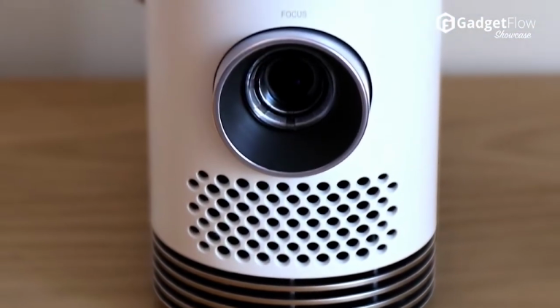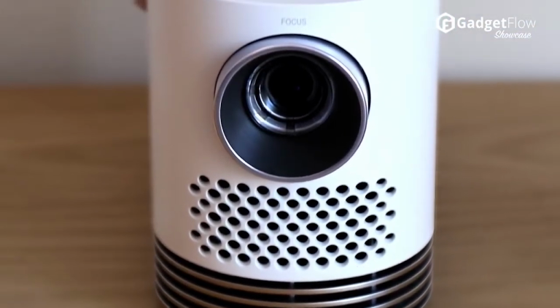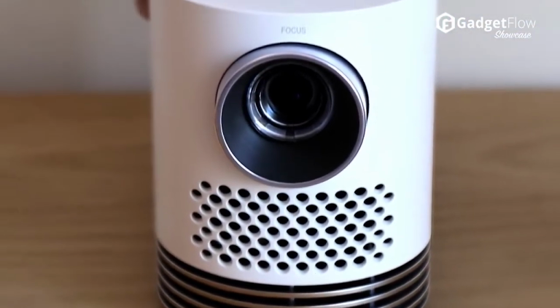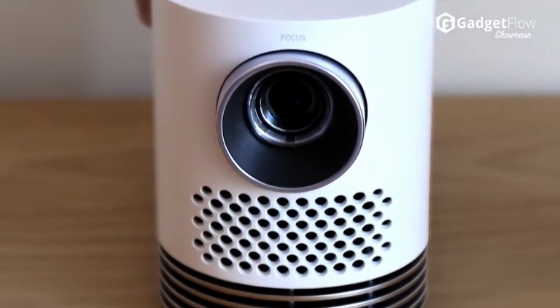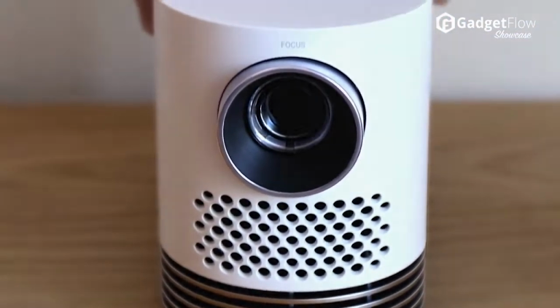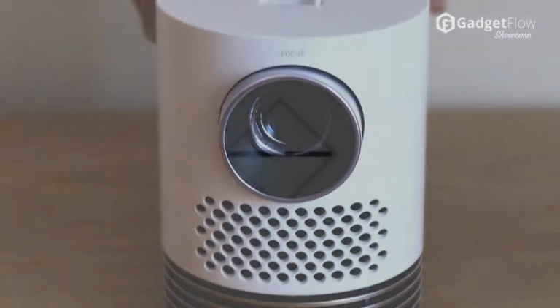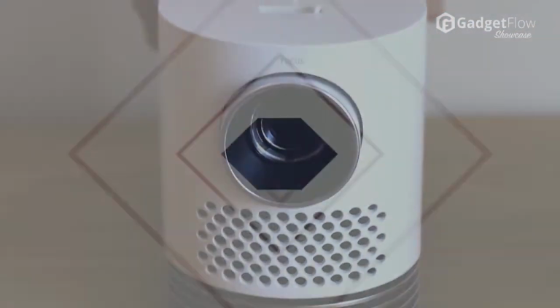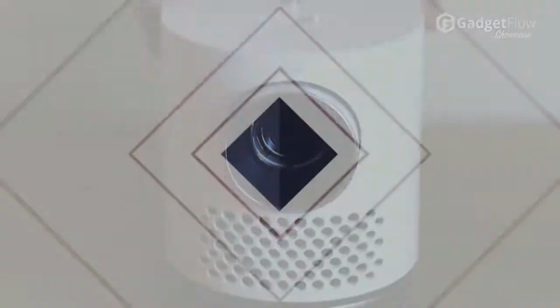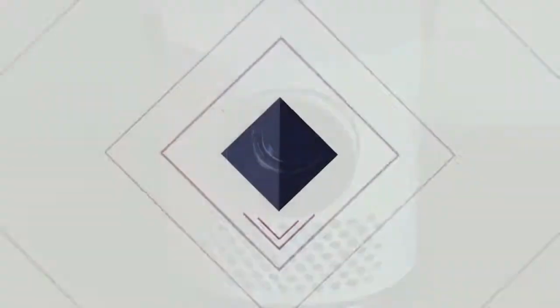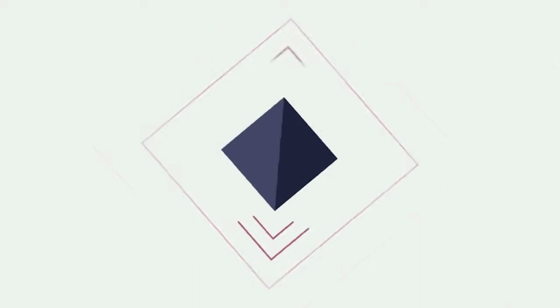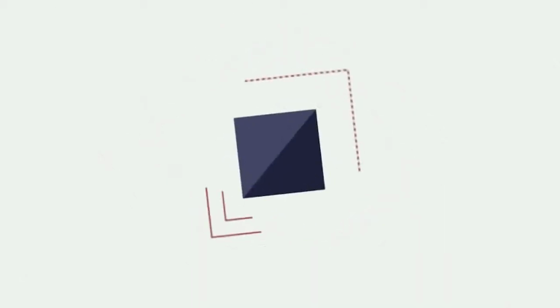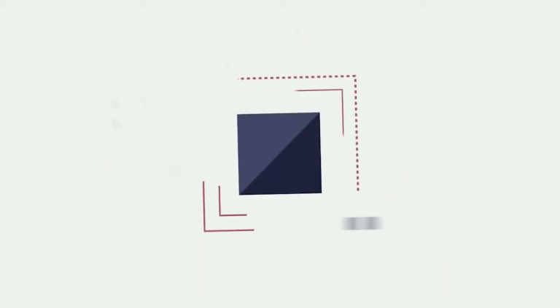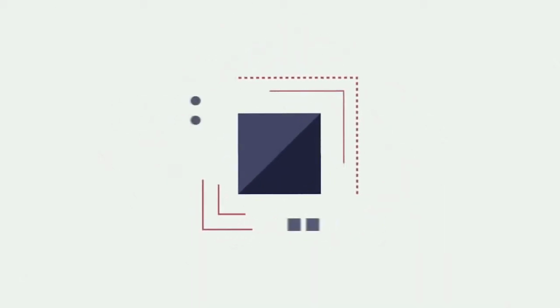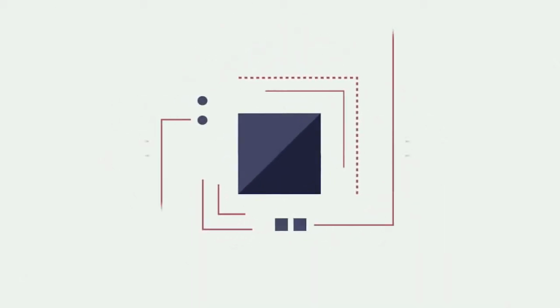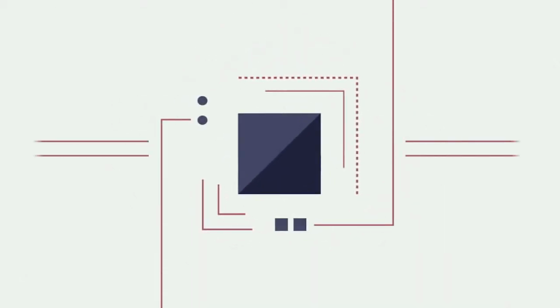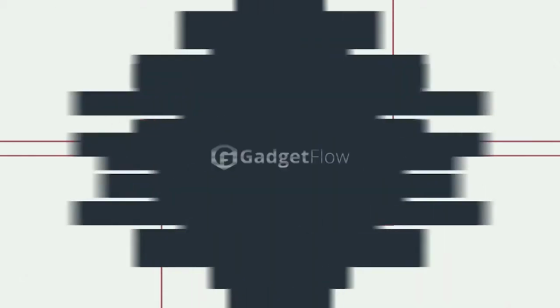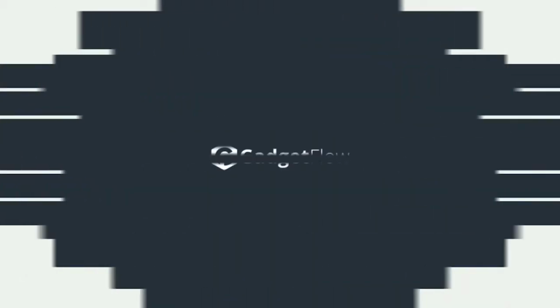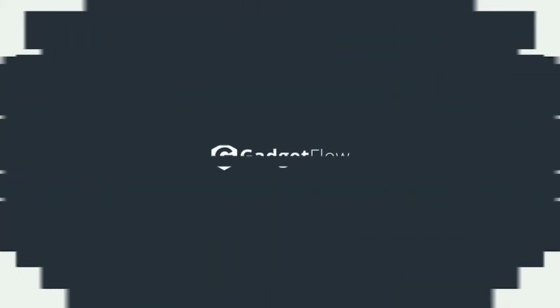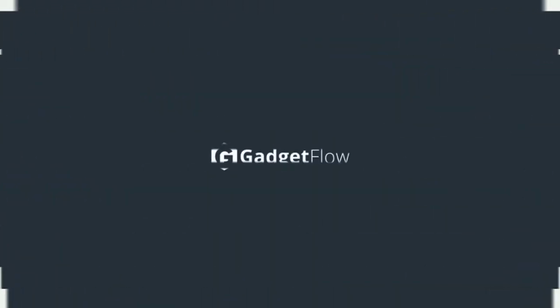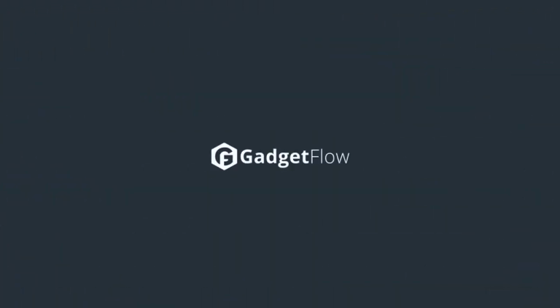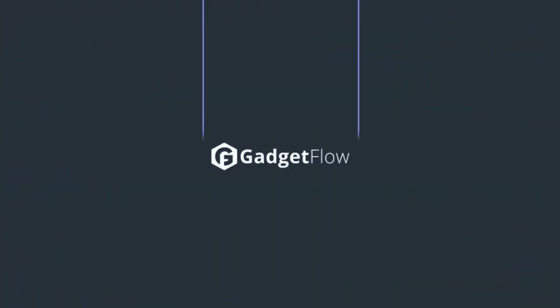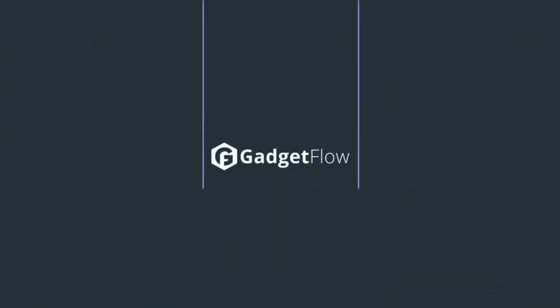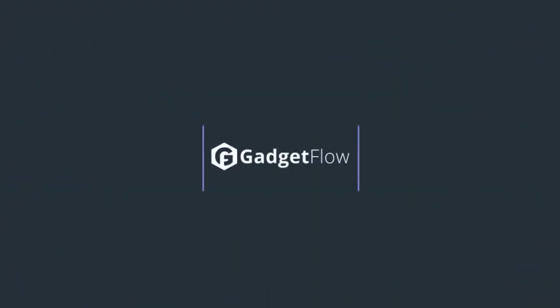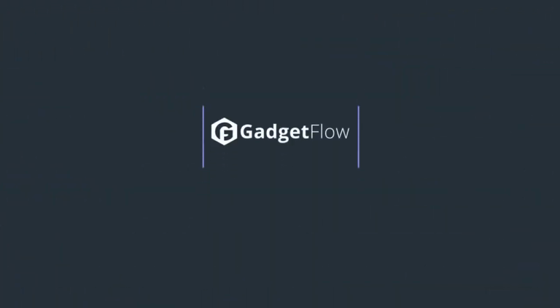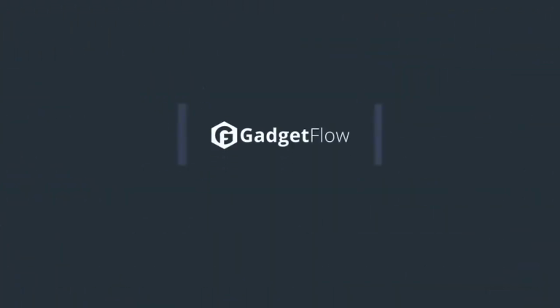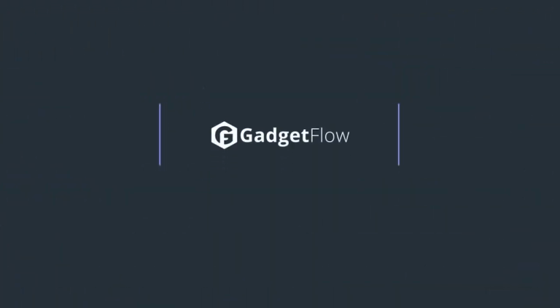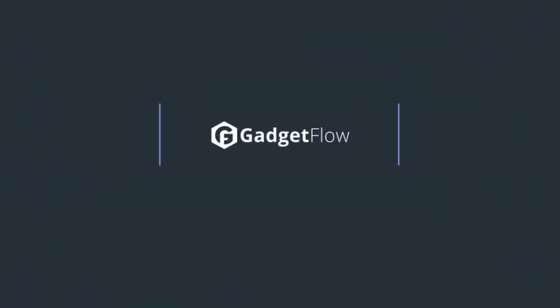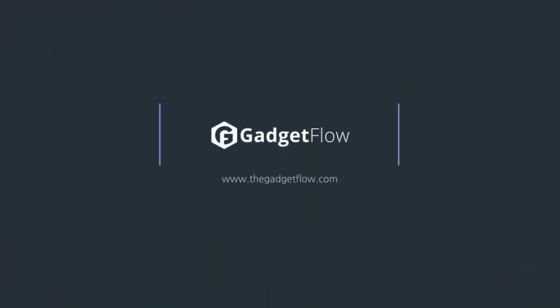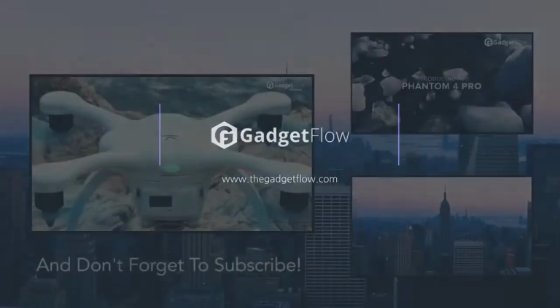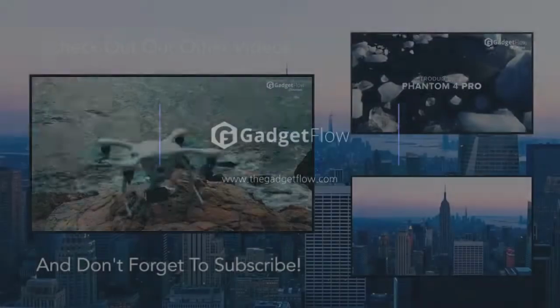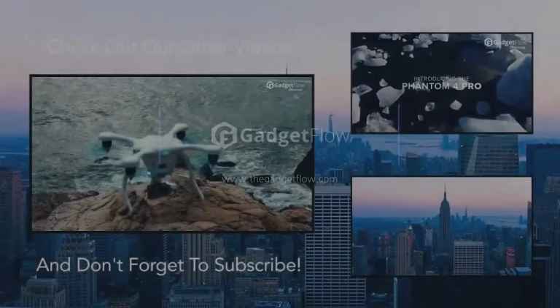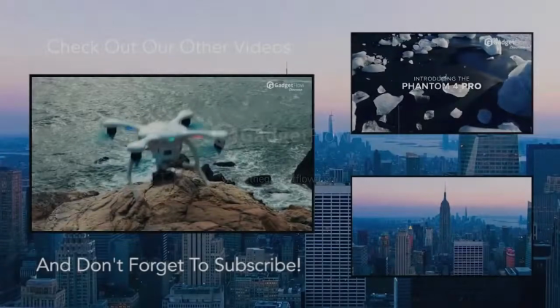Learn more about the LG Probeam at thegadgetflow.com. What do you think of the Probeam? Let us know in the comments below.